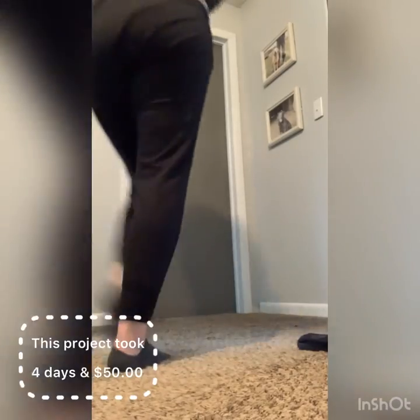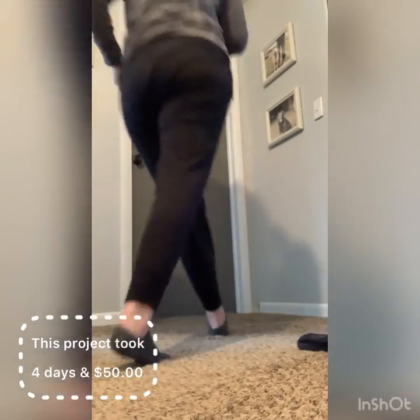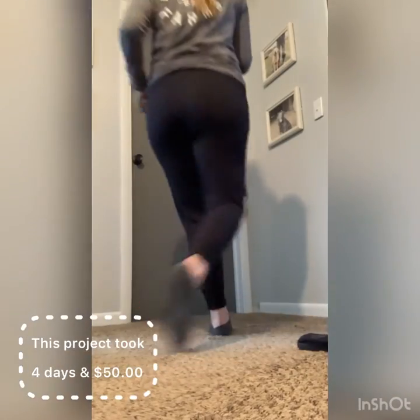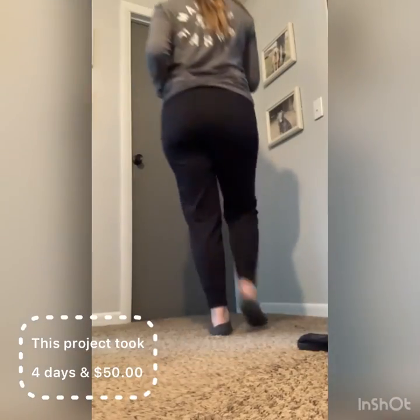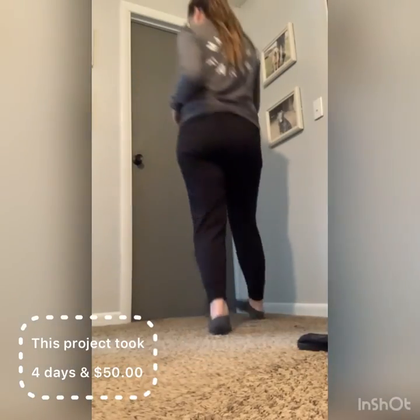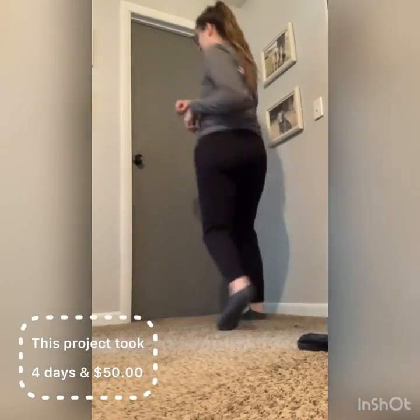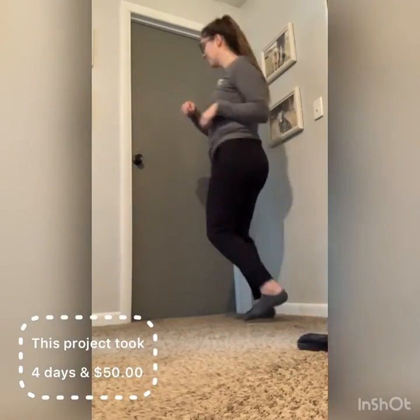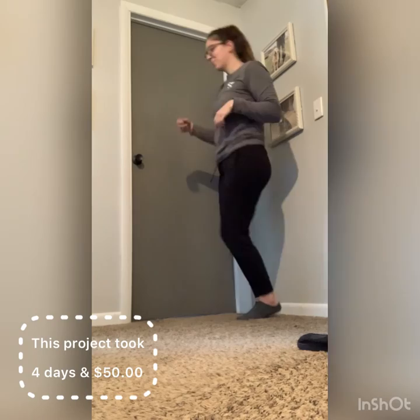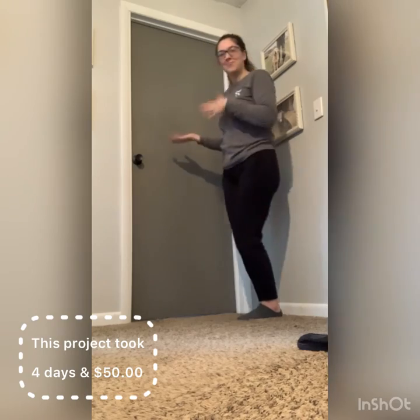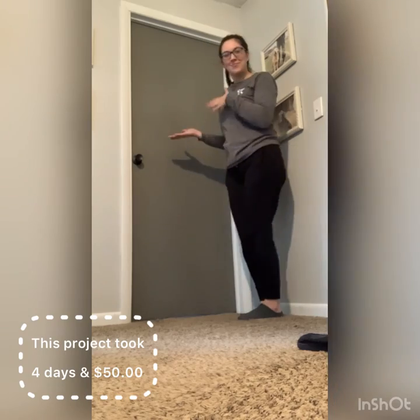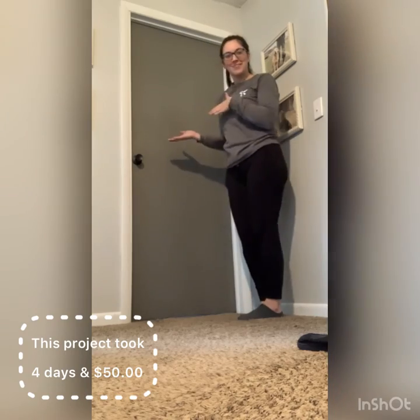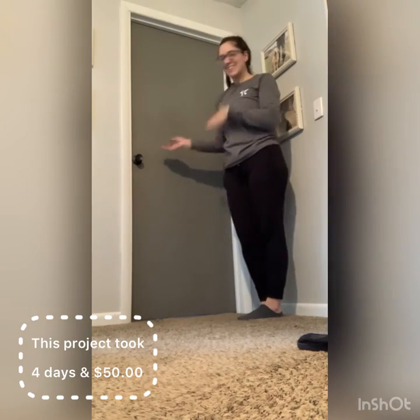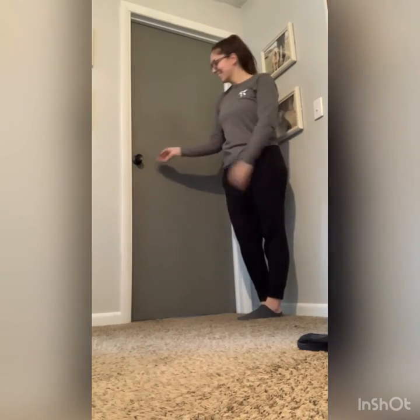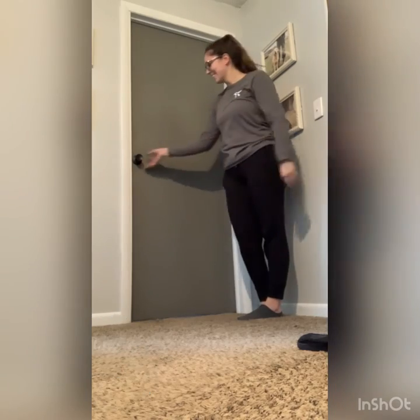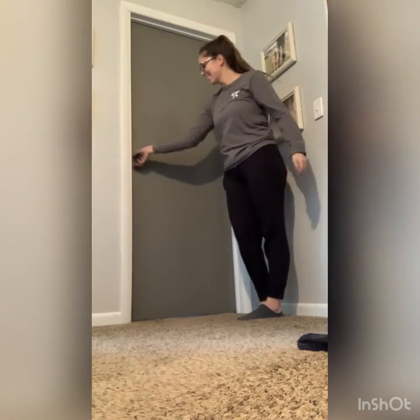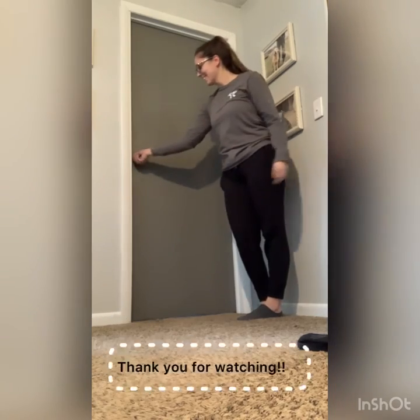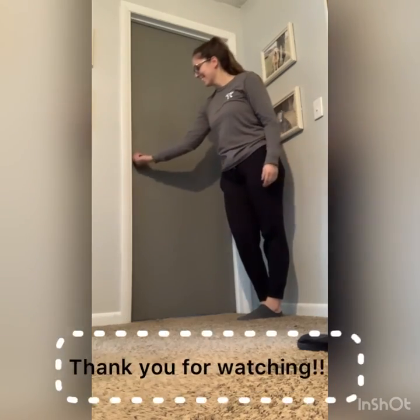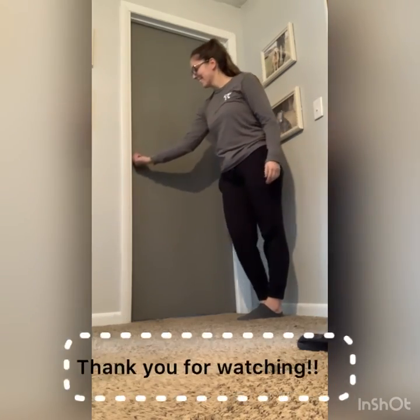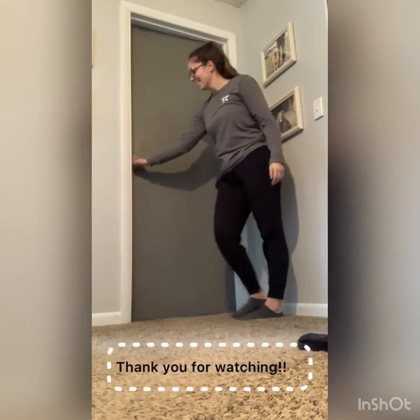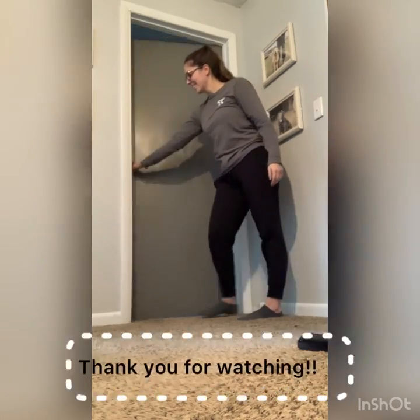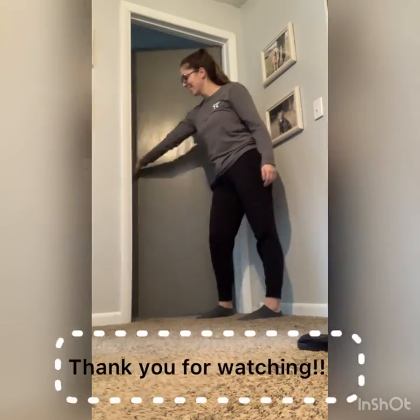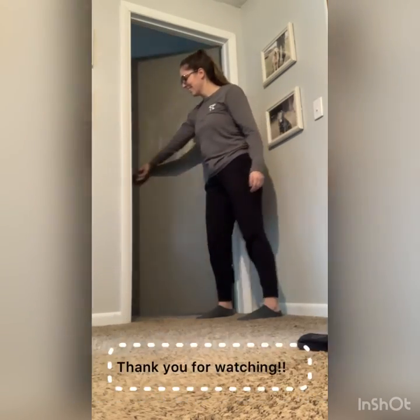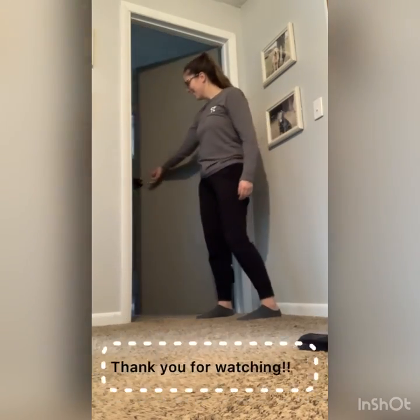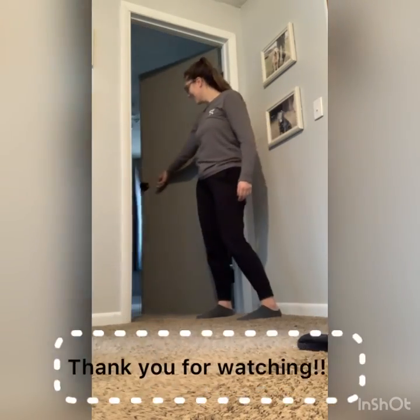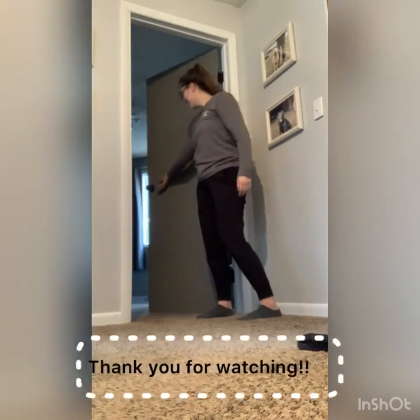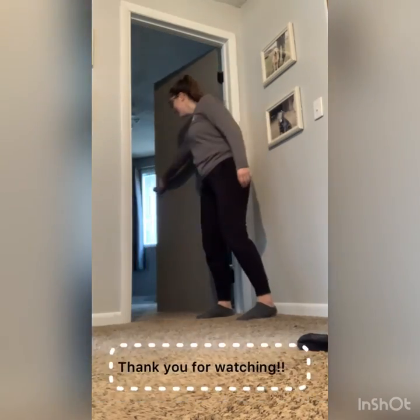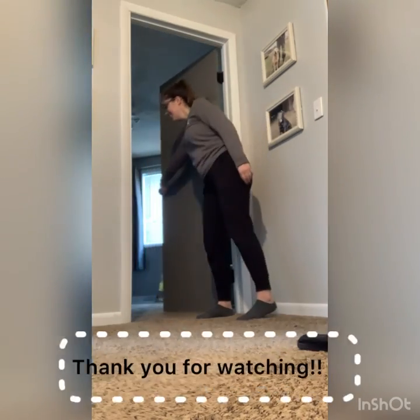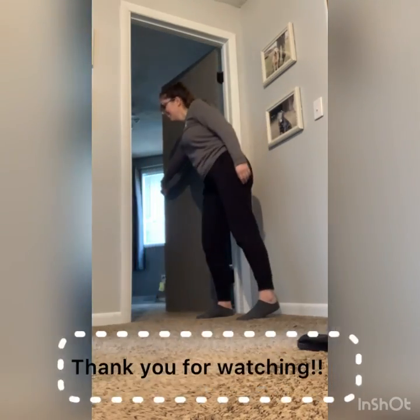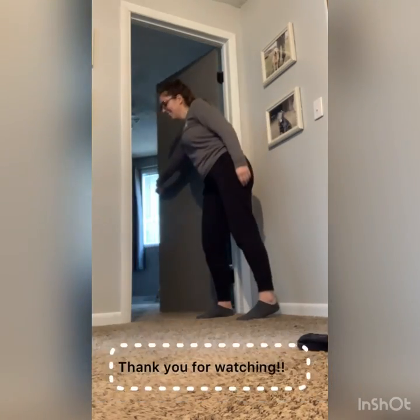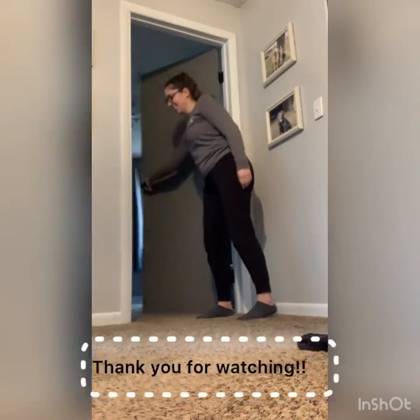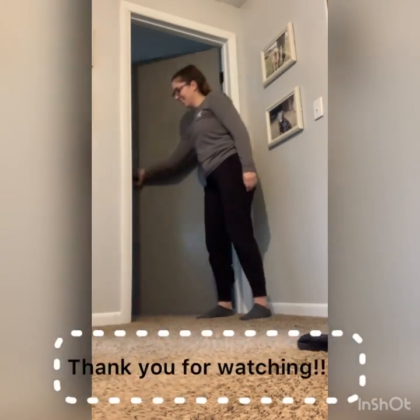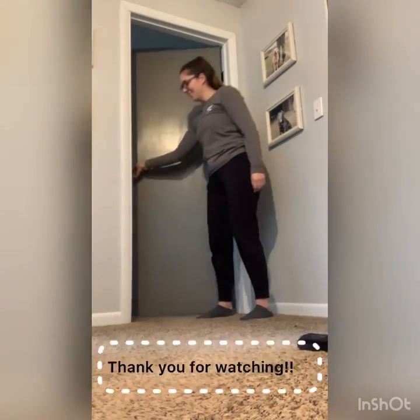And there you have it — that is the transformation. Oh my gosh, I'm in love. It looks so much better.